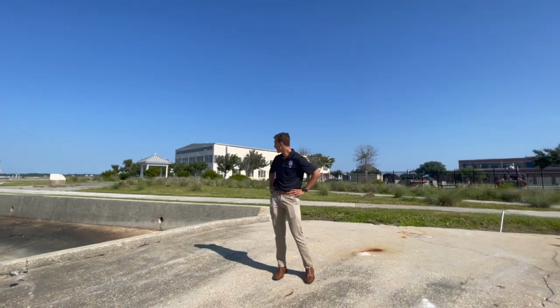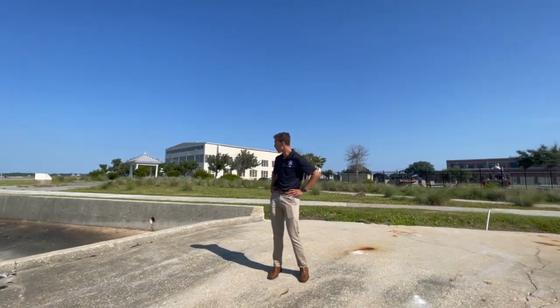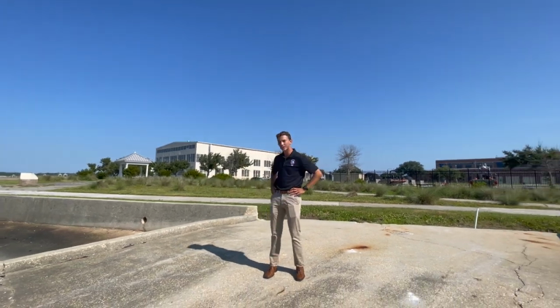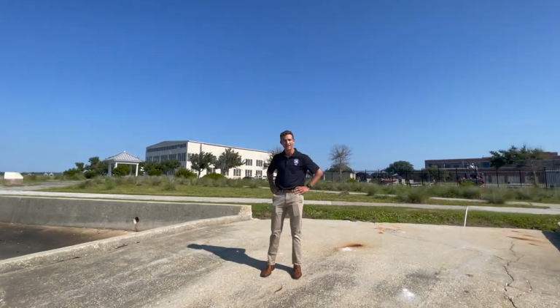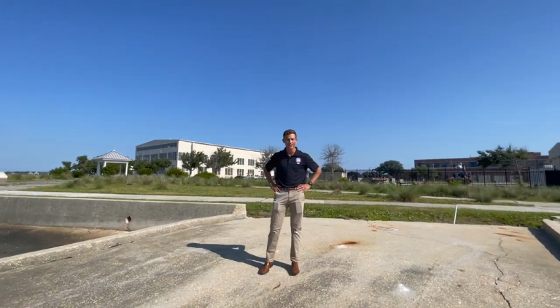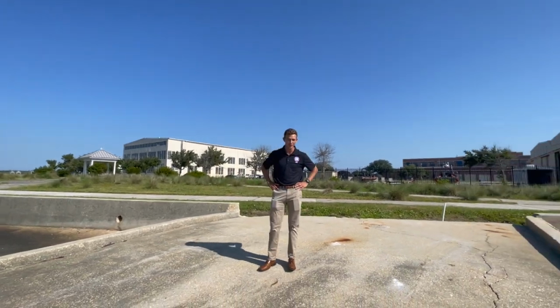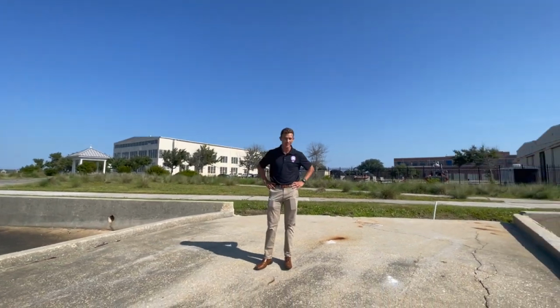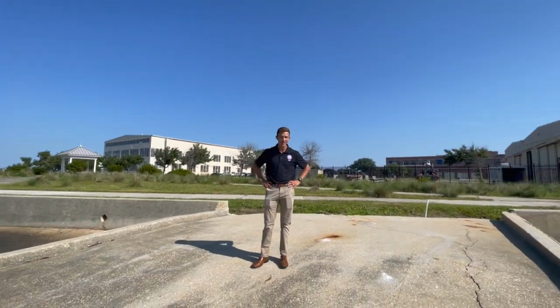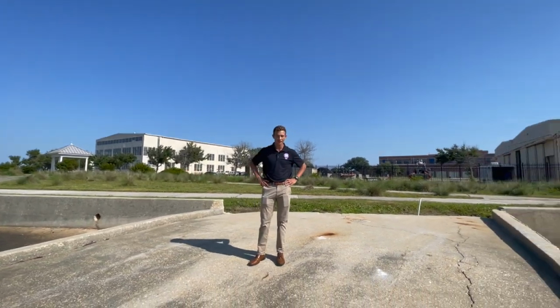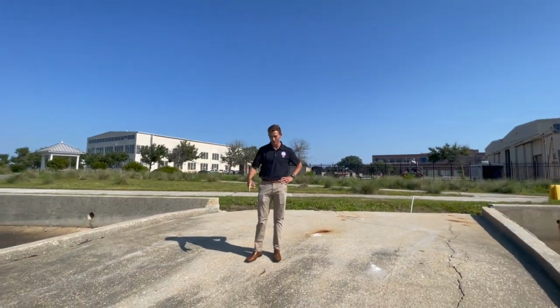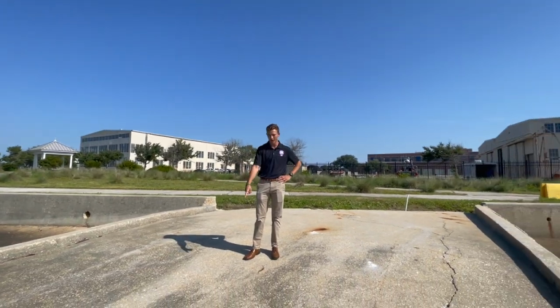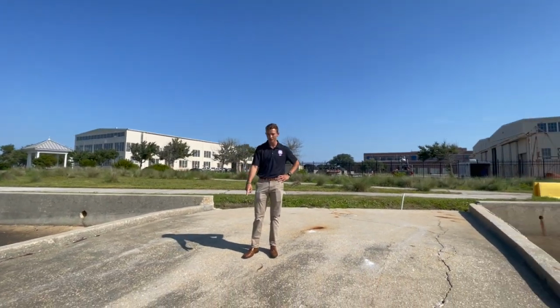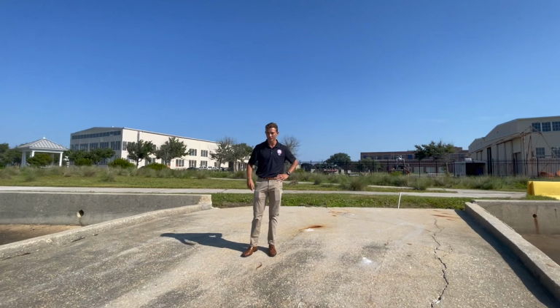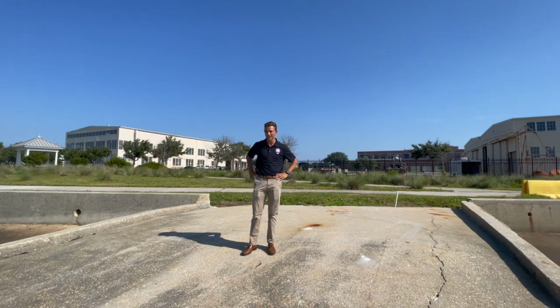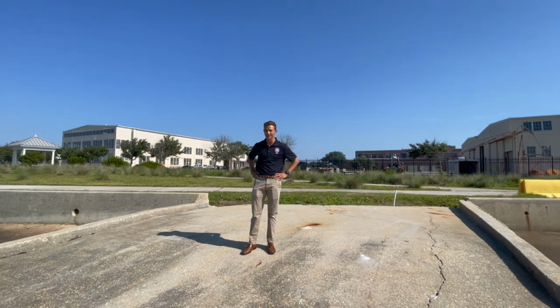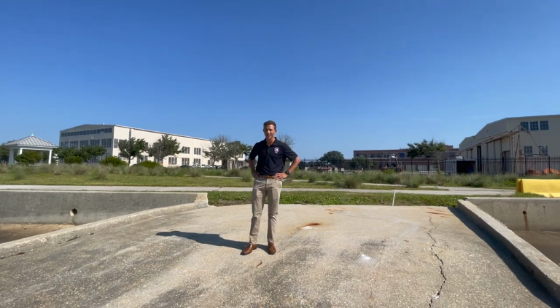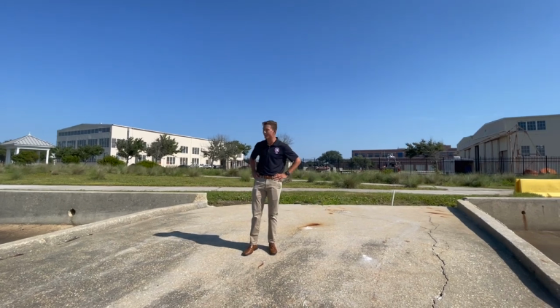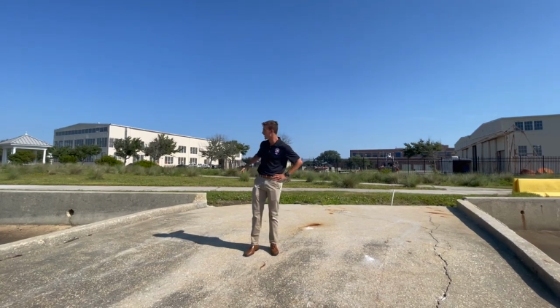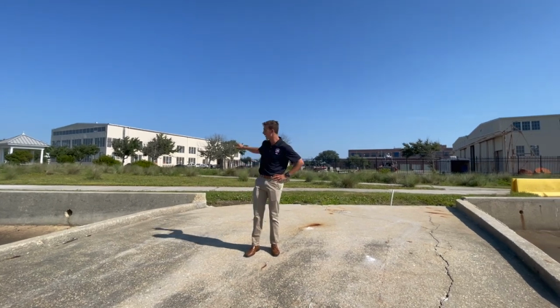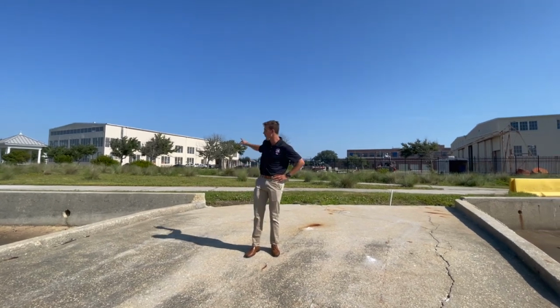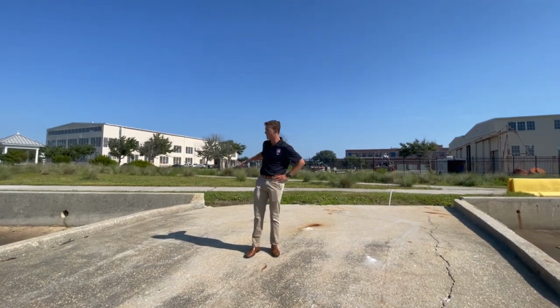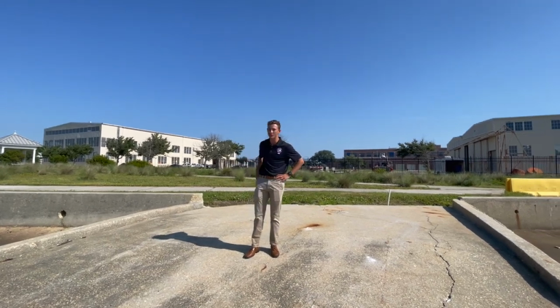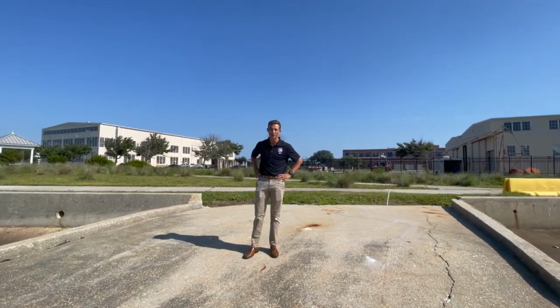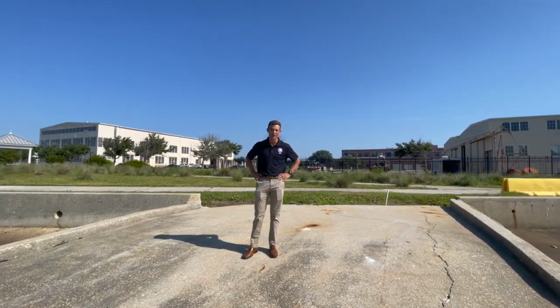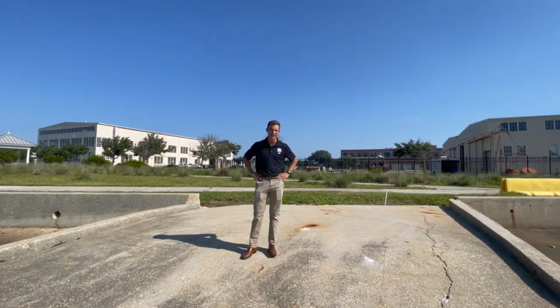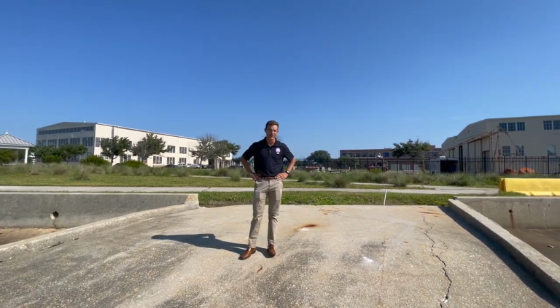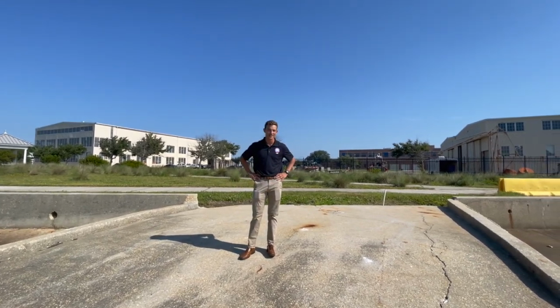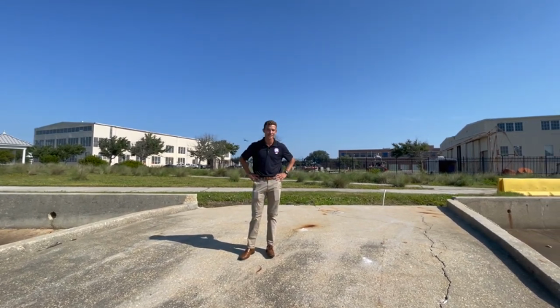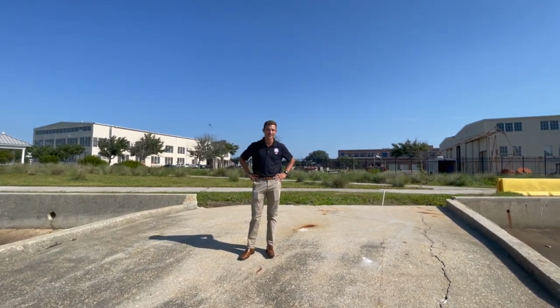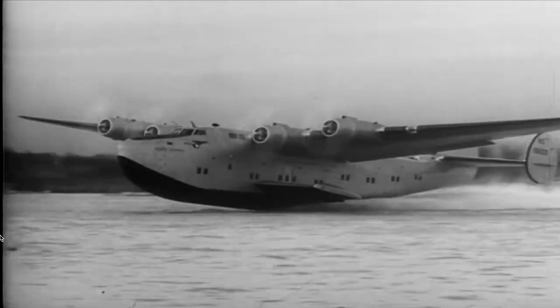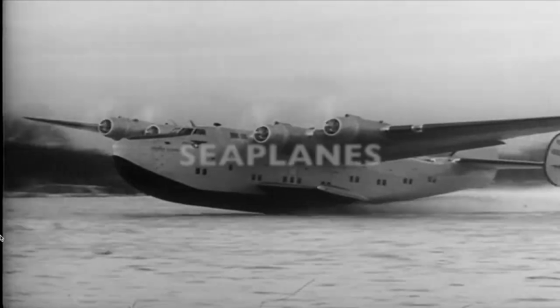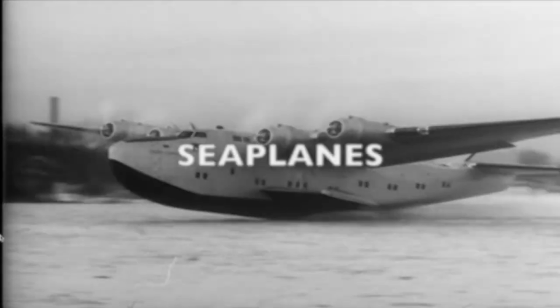We're looking at the history of these ramps that we're standing on today, and these hangars, and what they were used for back in the past — seaplanes.